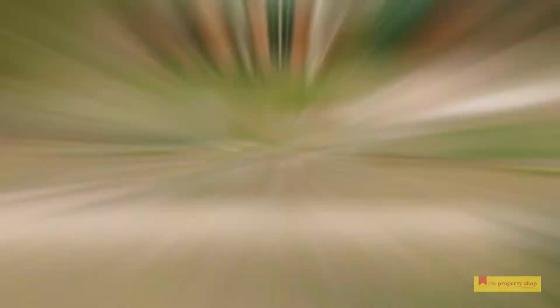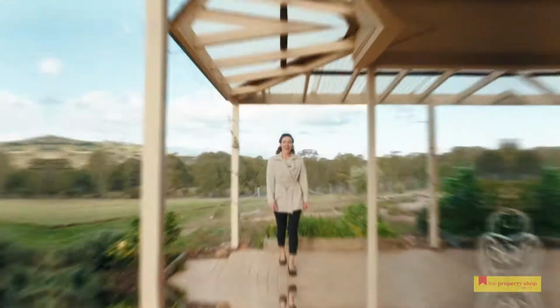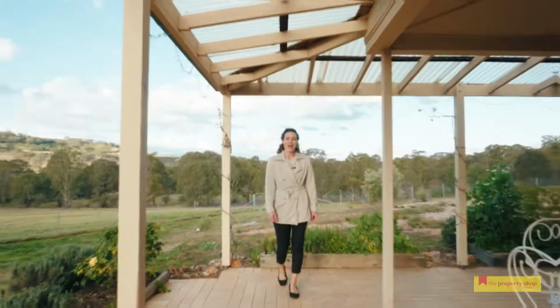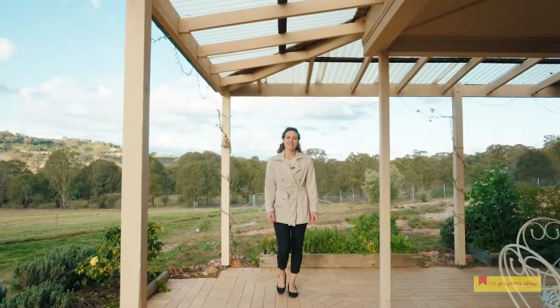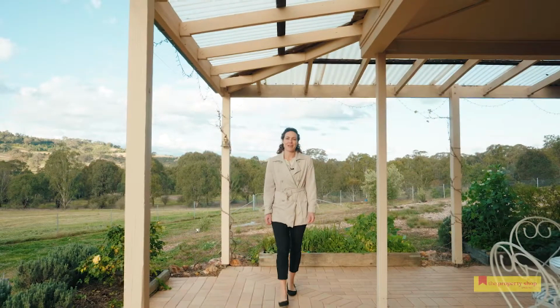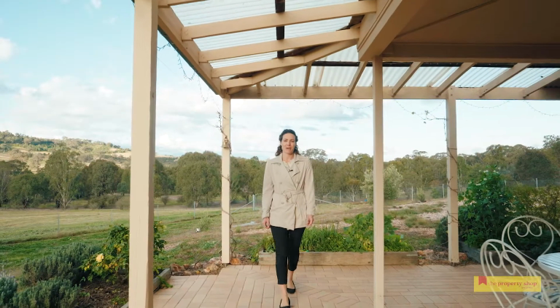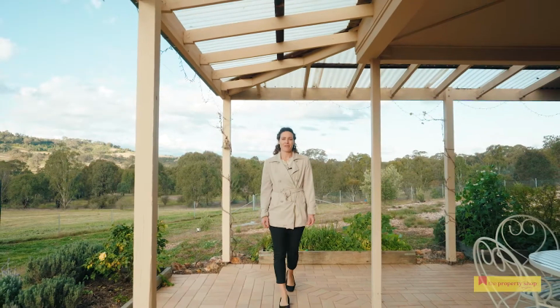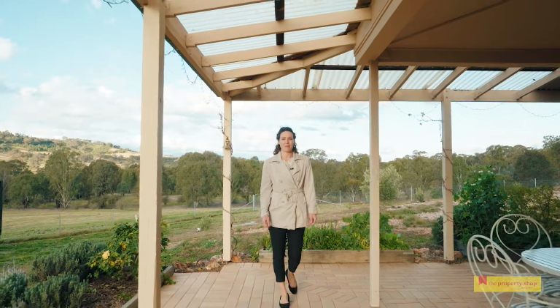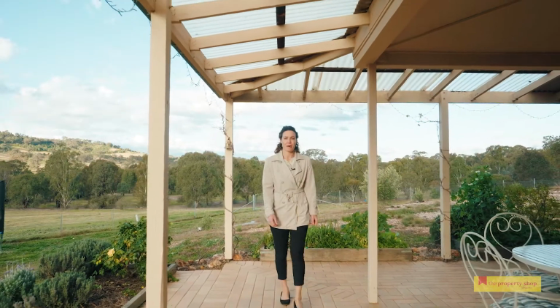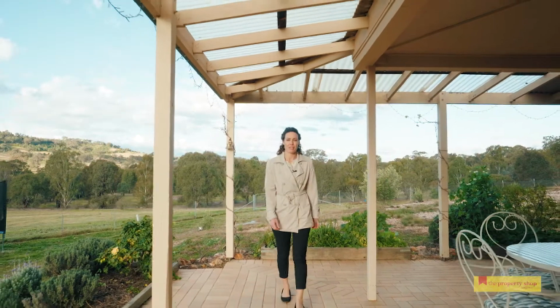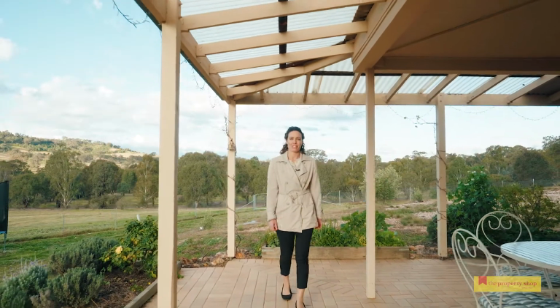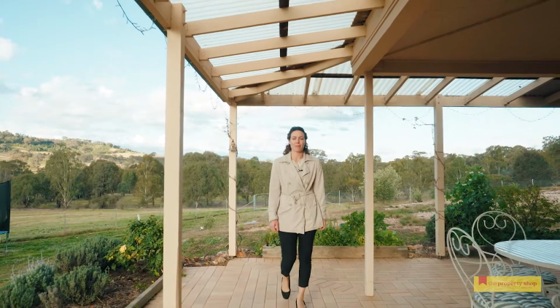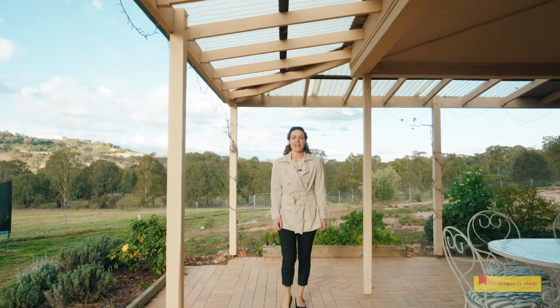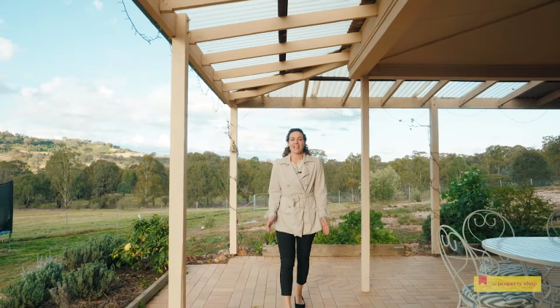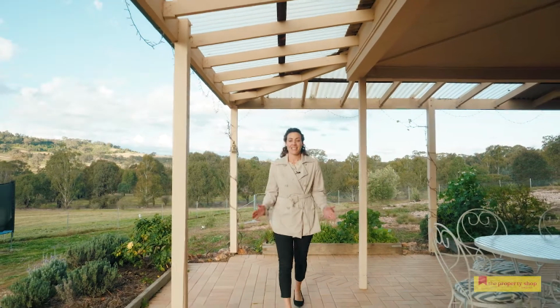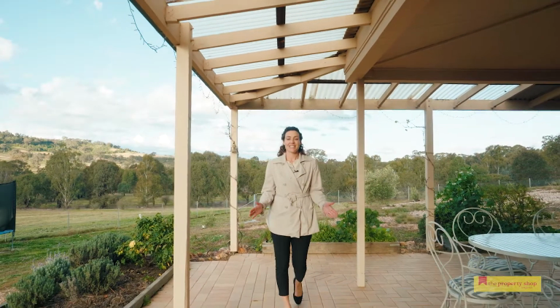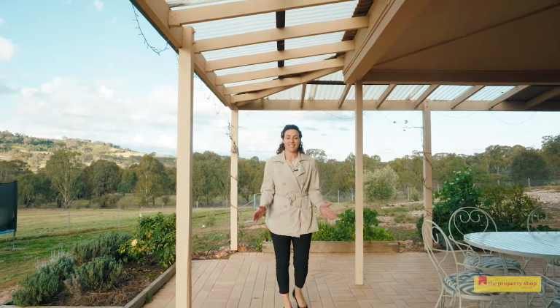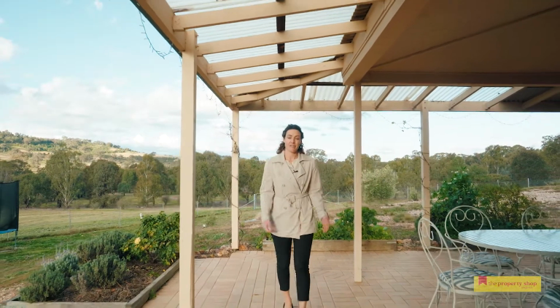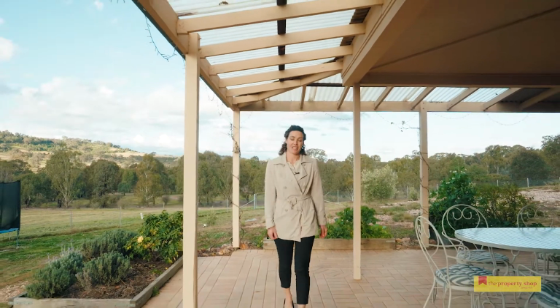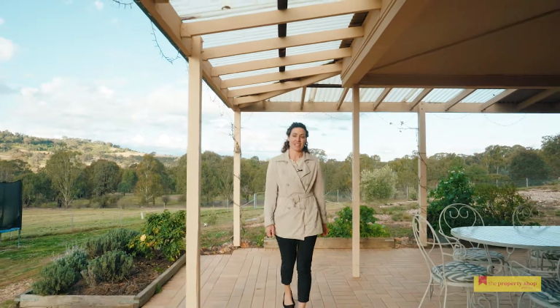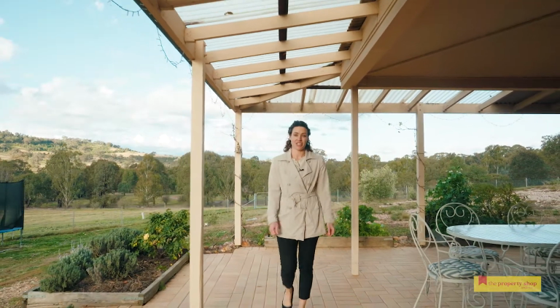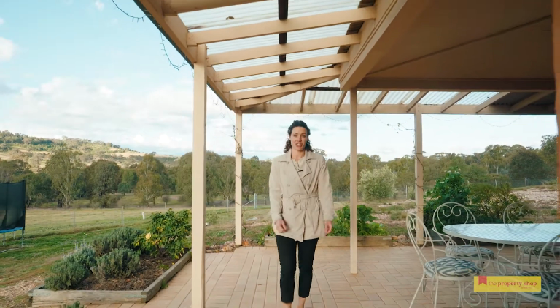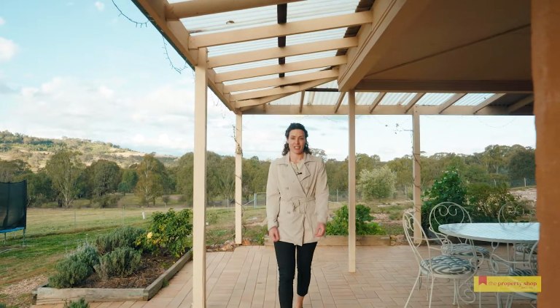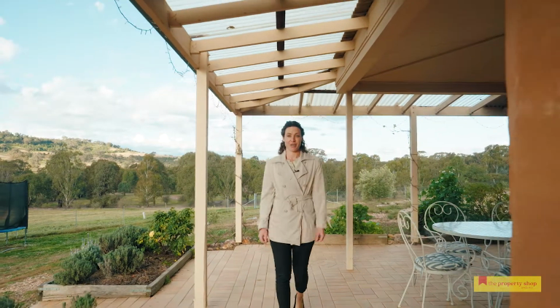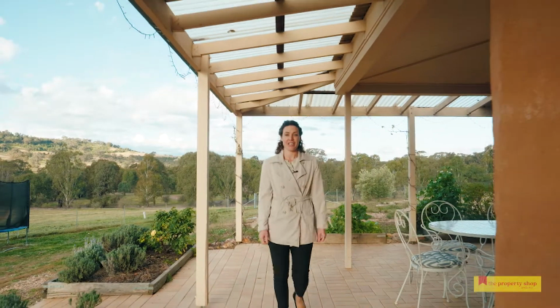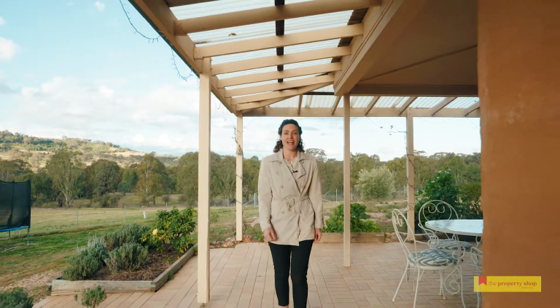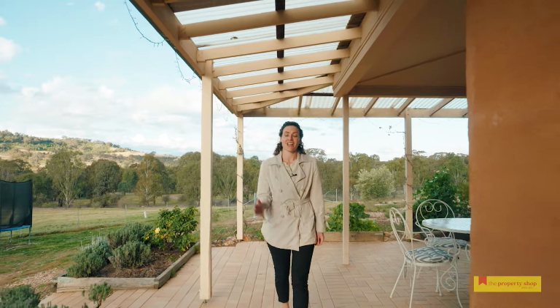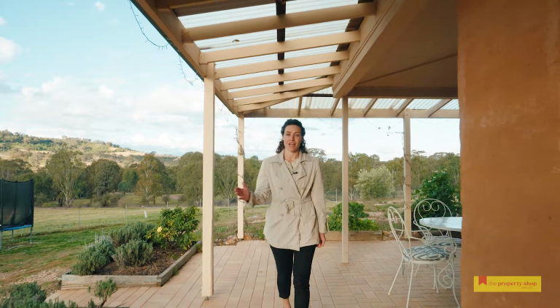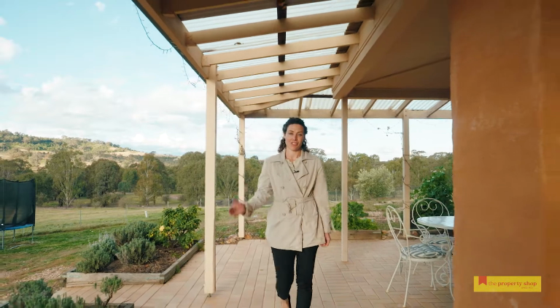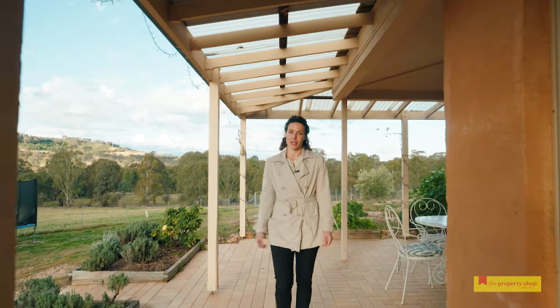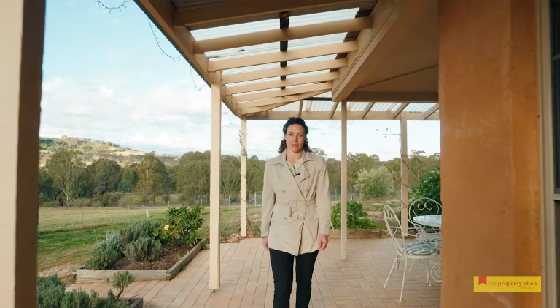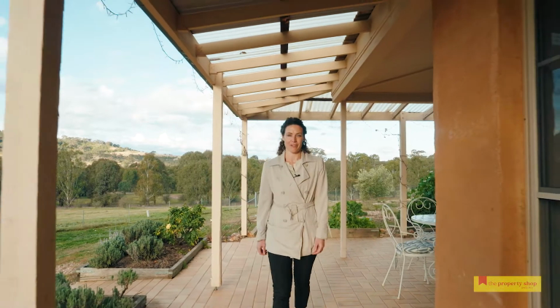Hi, I'm Sarah Perry from The Property Shop. This is 15 Garner Street, Lue, and I'd love to show you around.